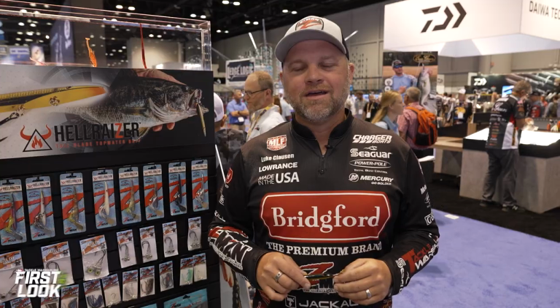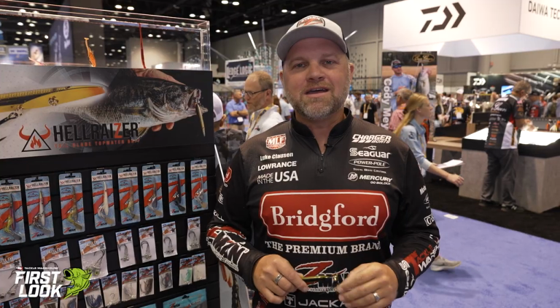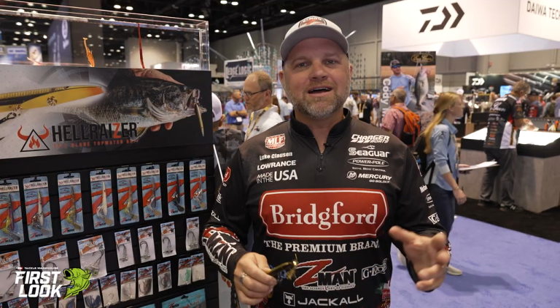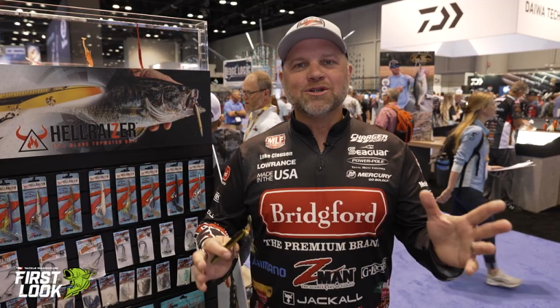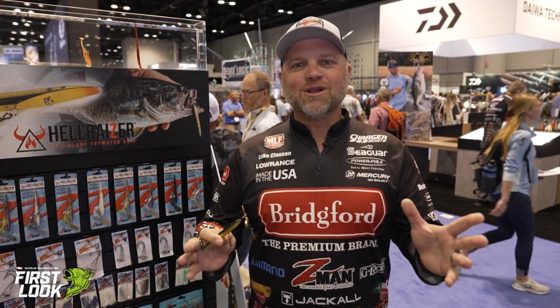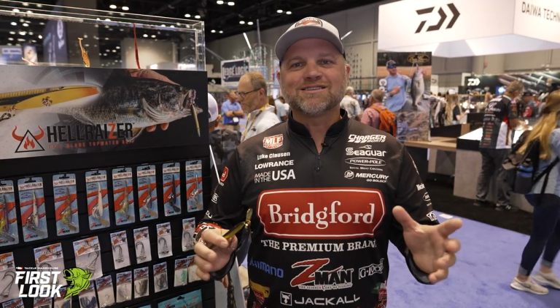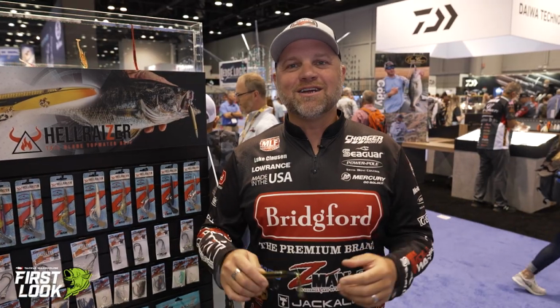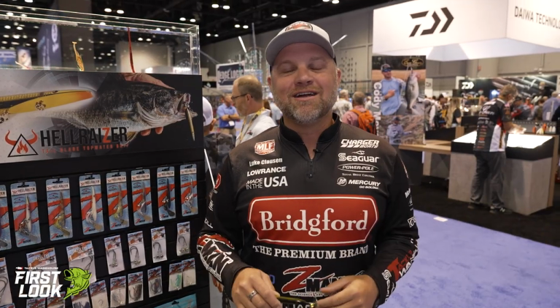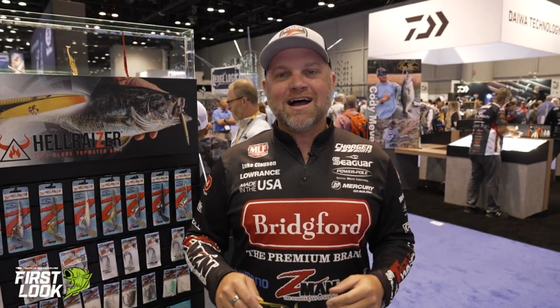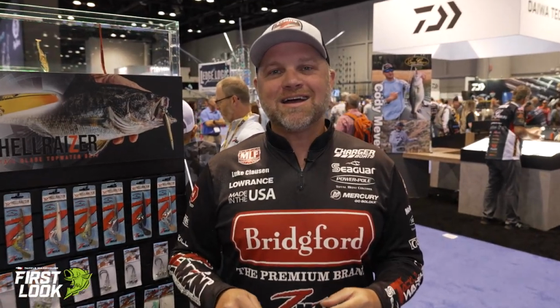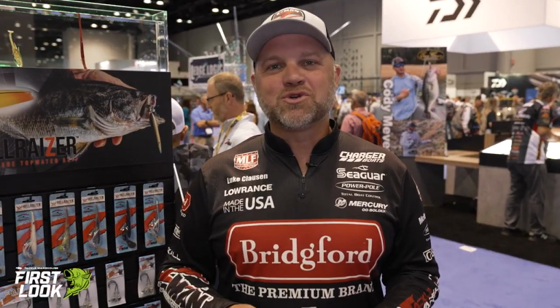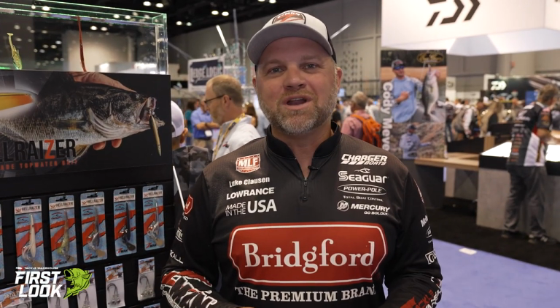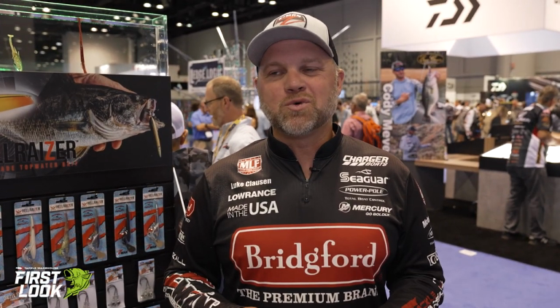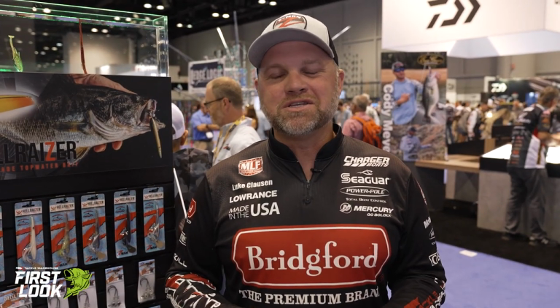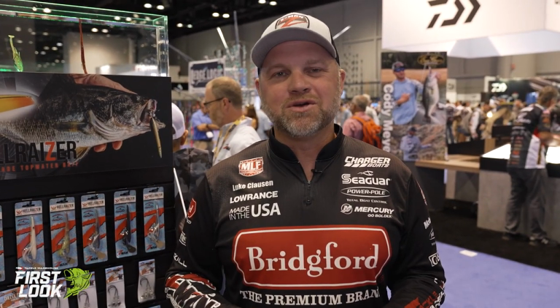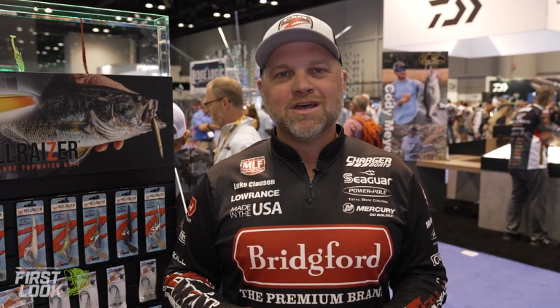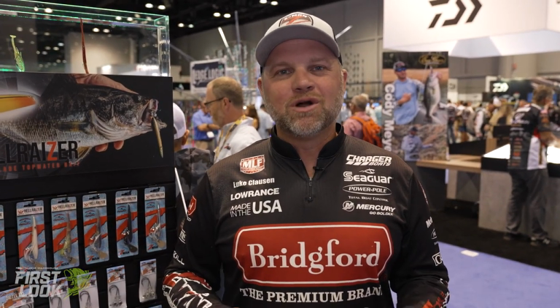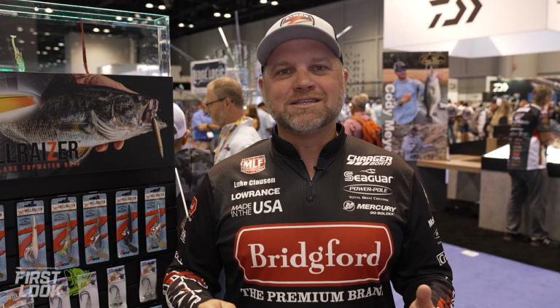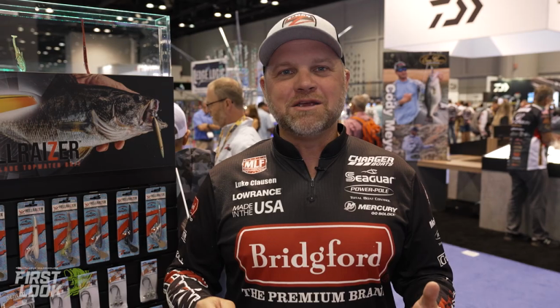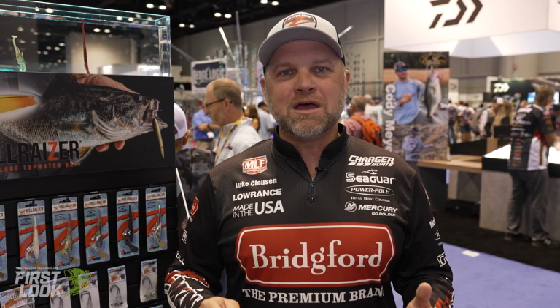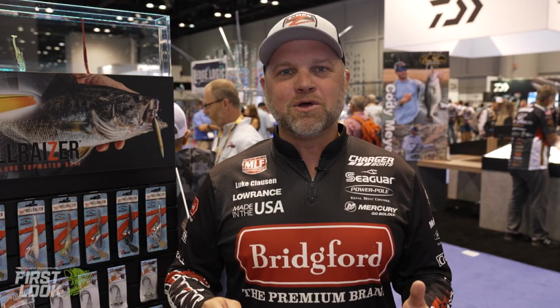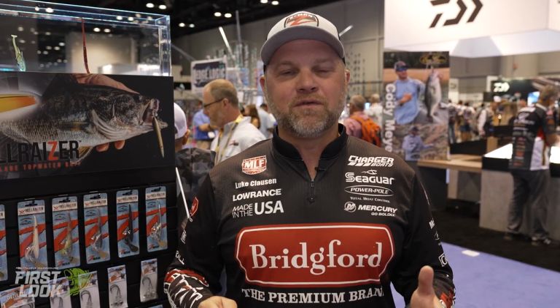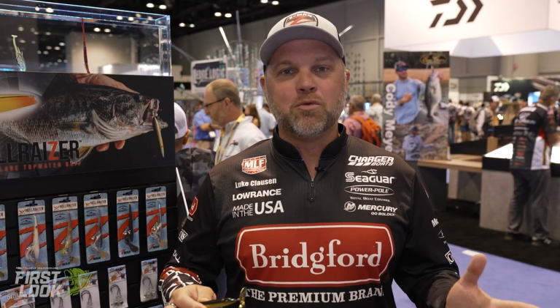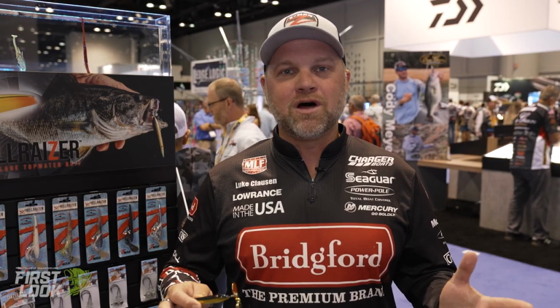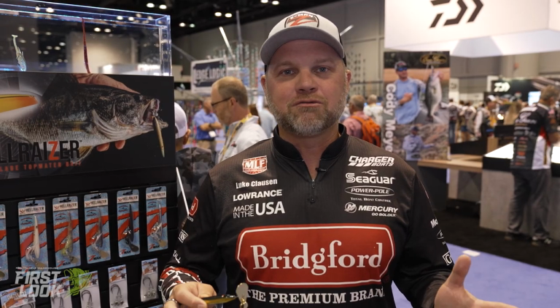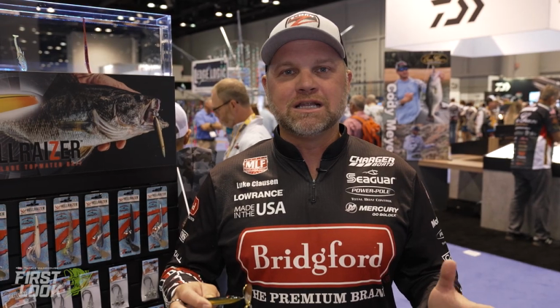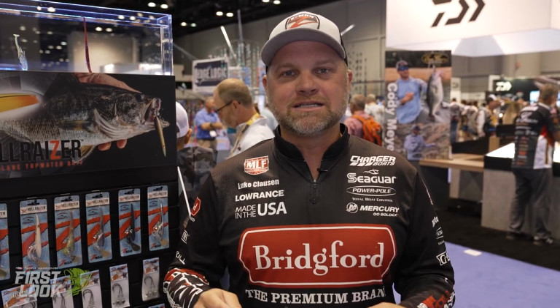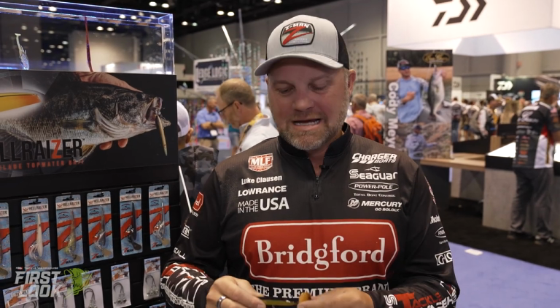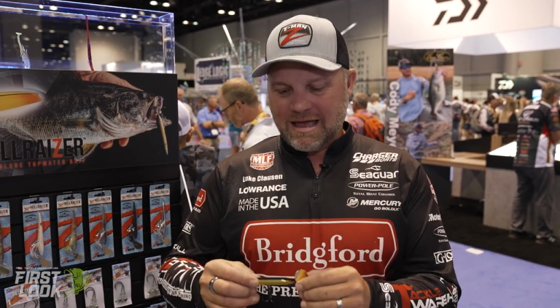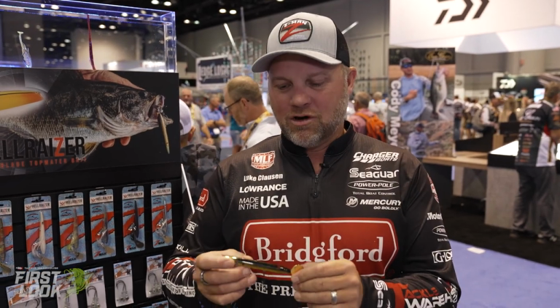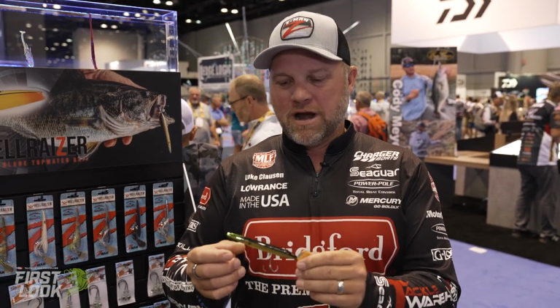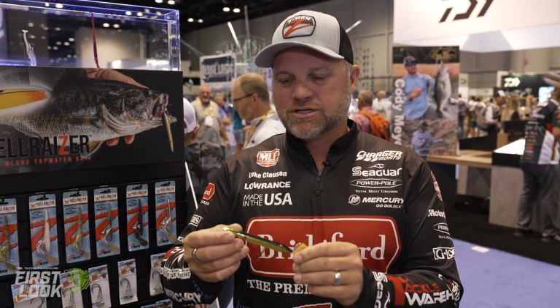Hey guys, Luke Clausen here, ICAST 2022. We're at the Z-Man booth for the new product release, the Hellraiser.